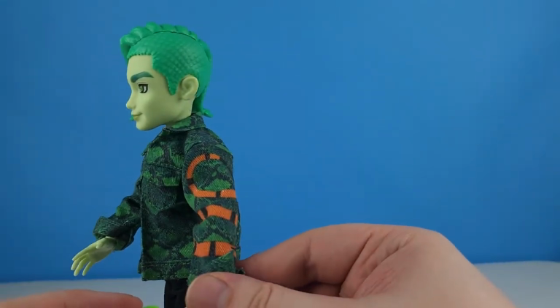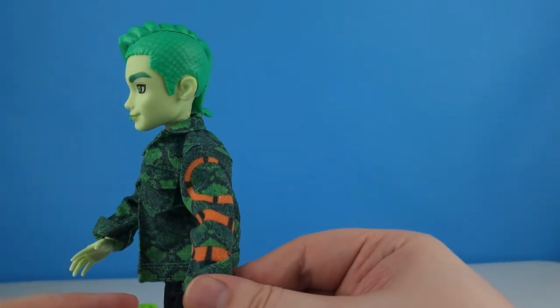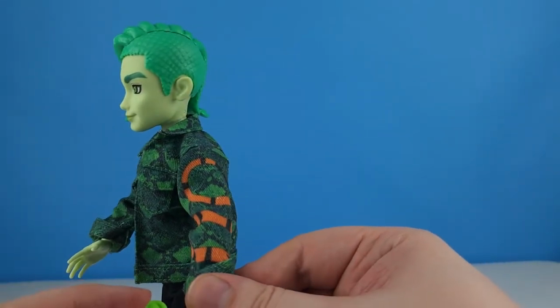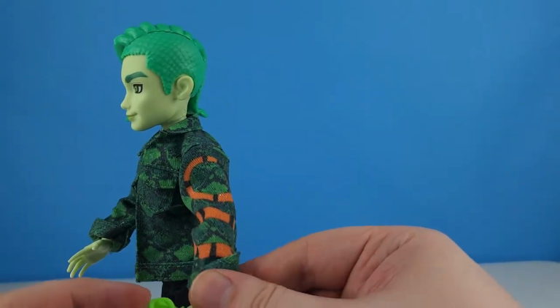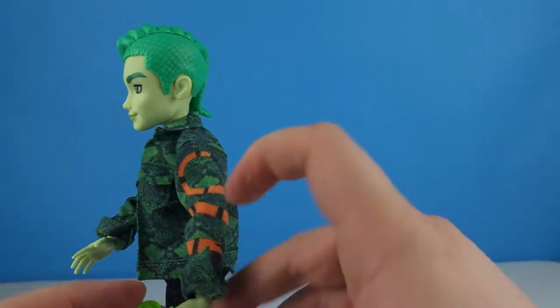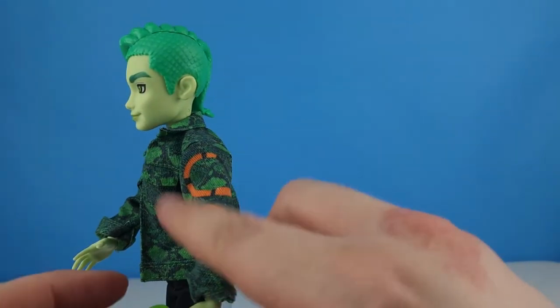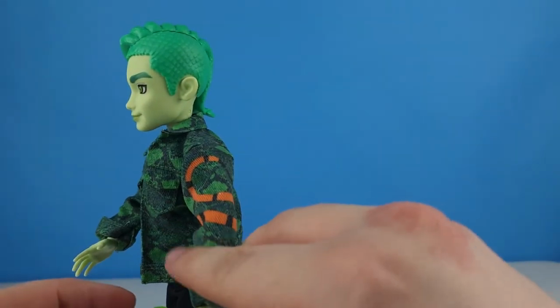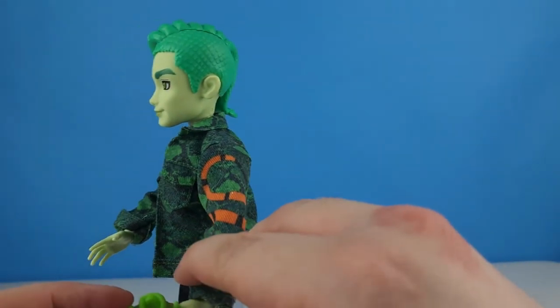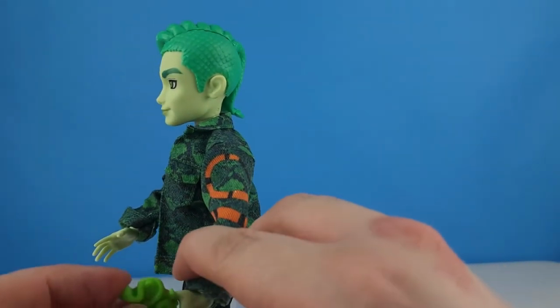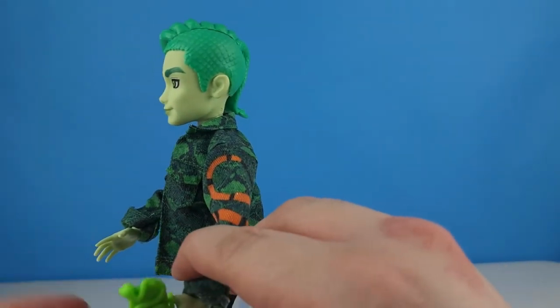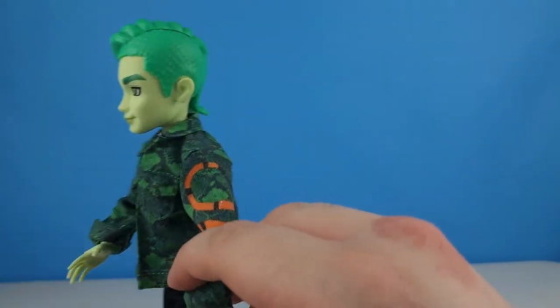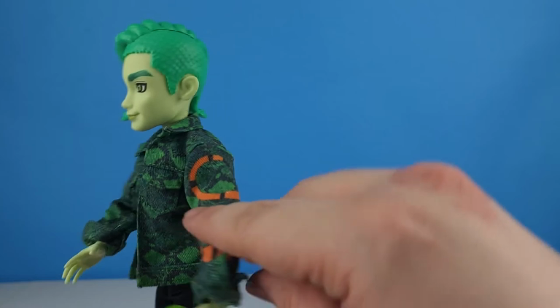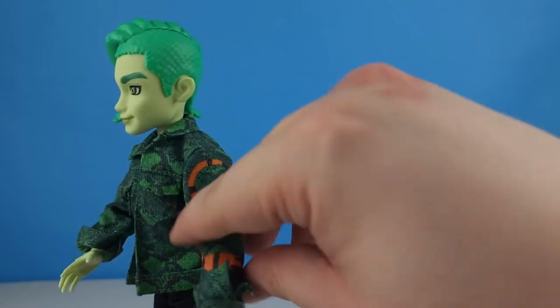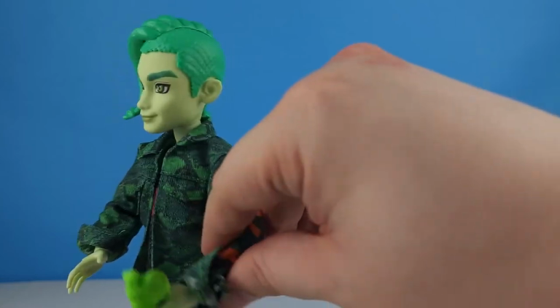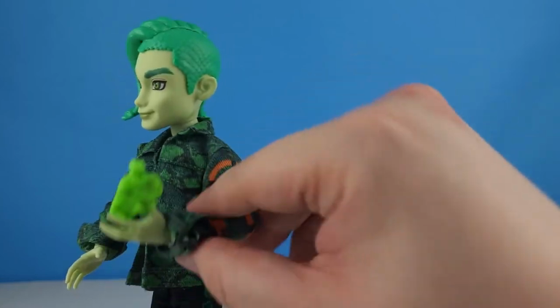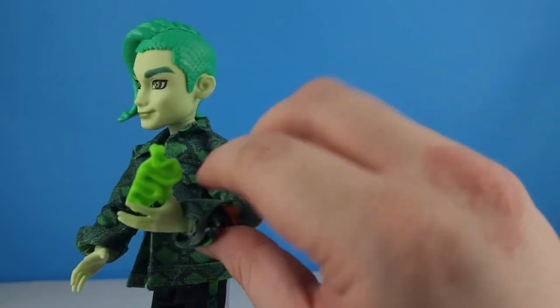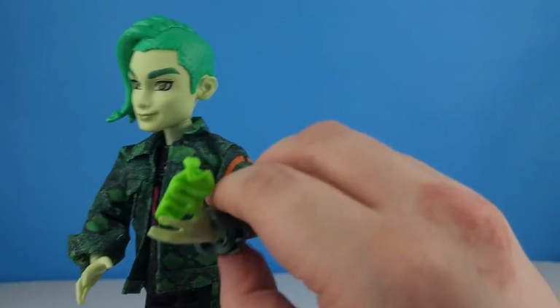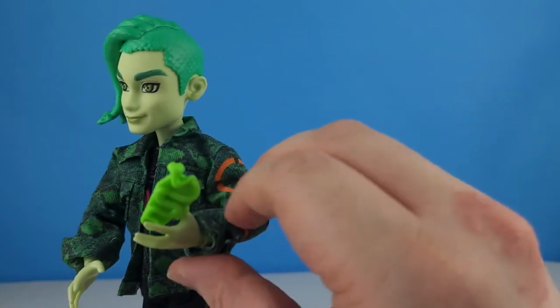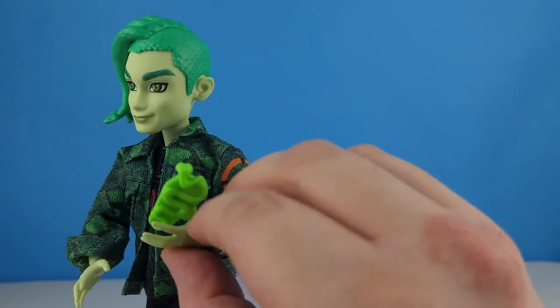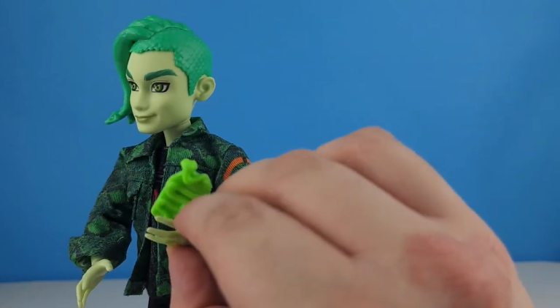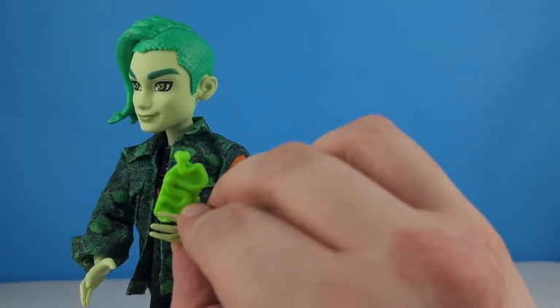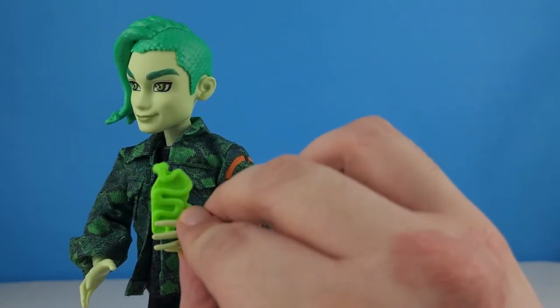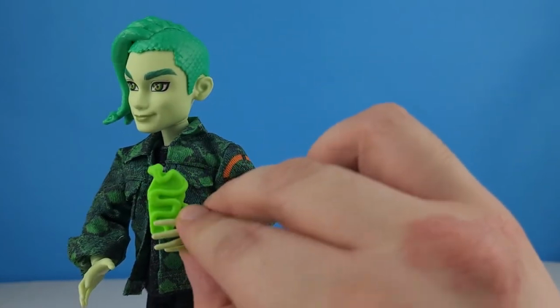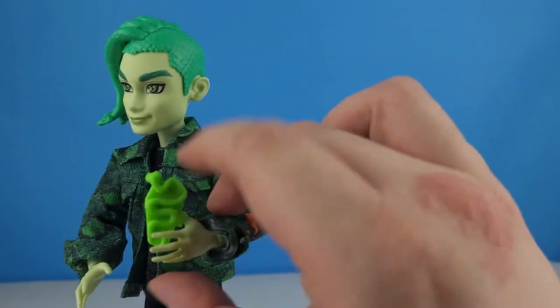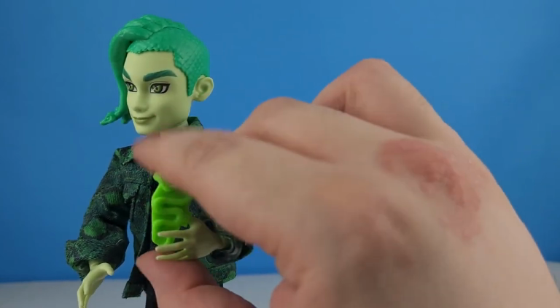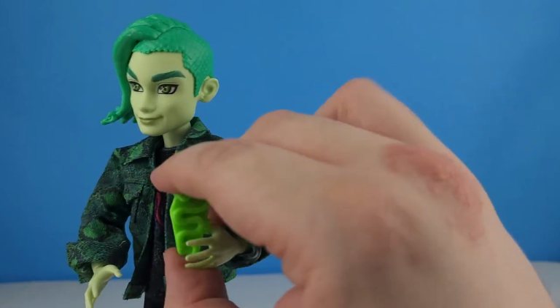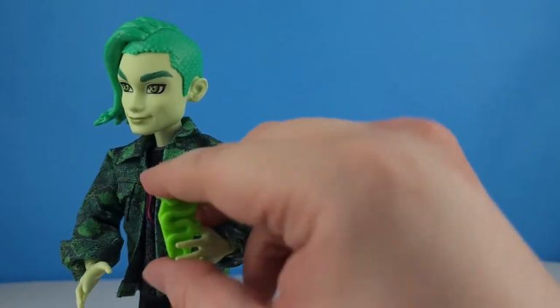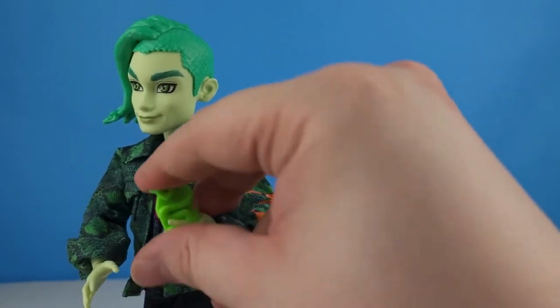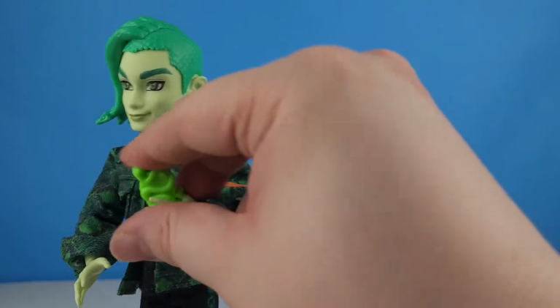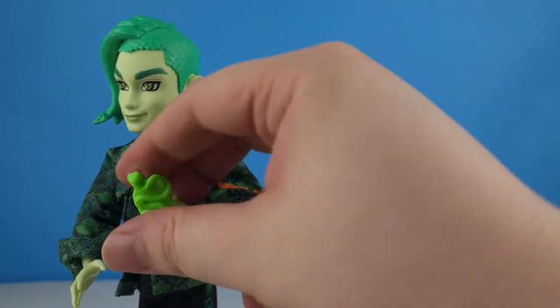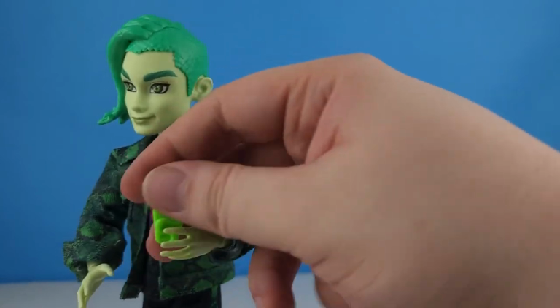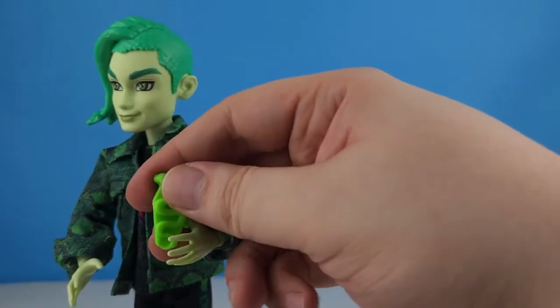He can hold his phone — you can see that there.